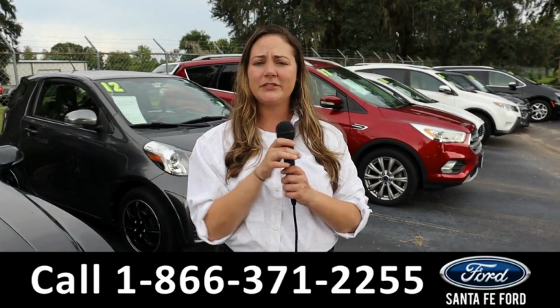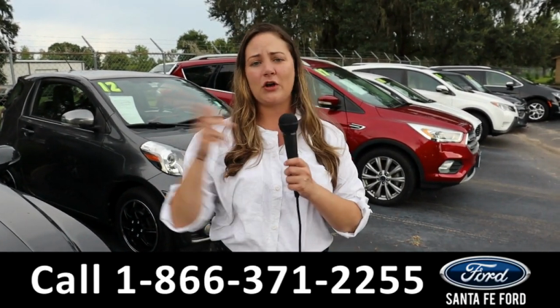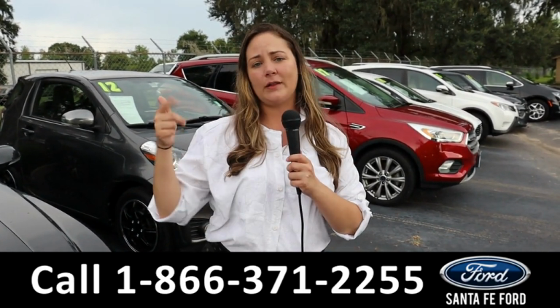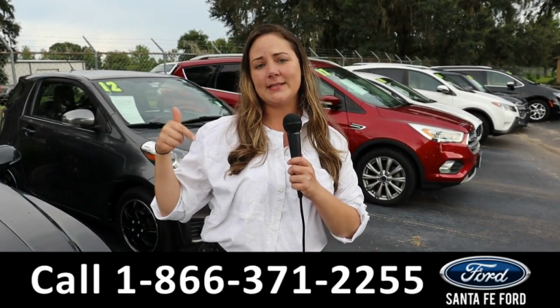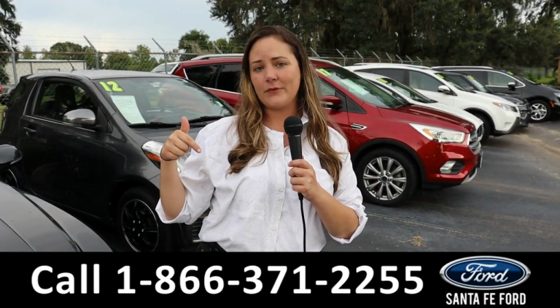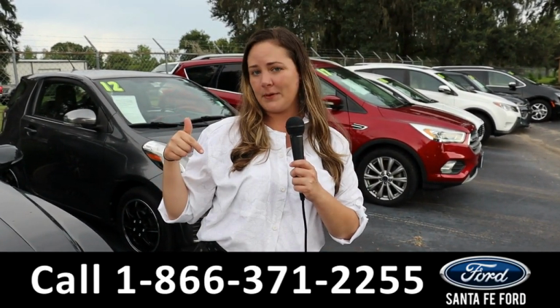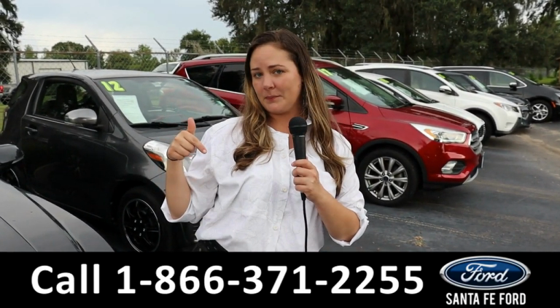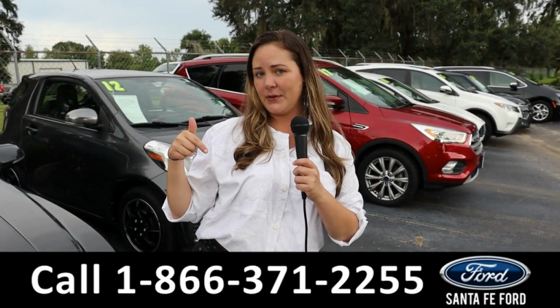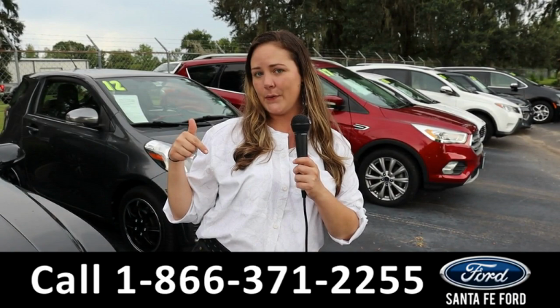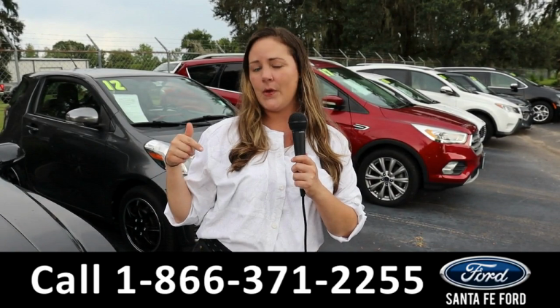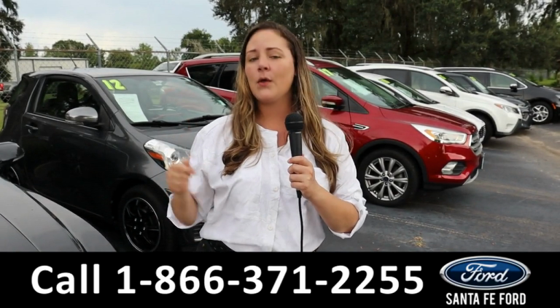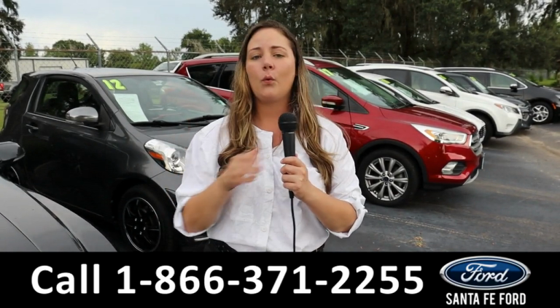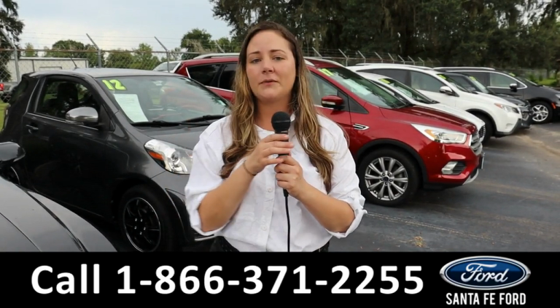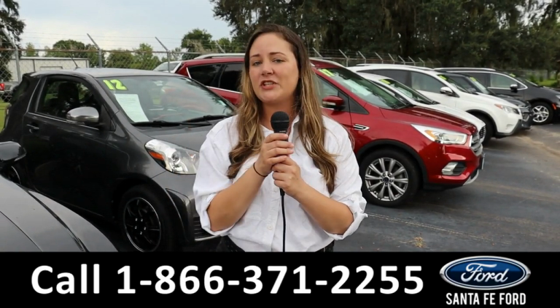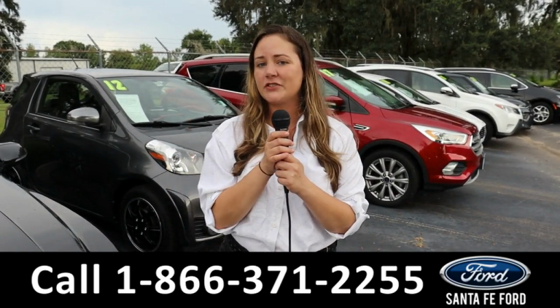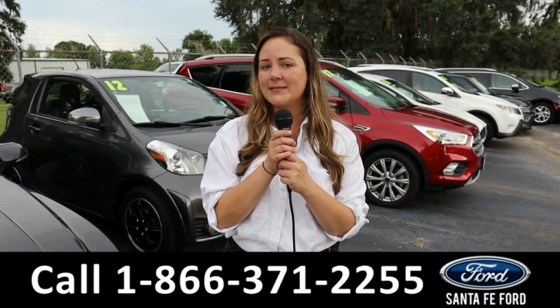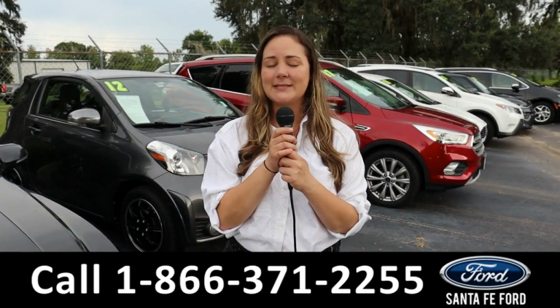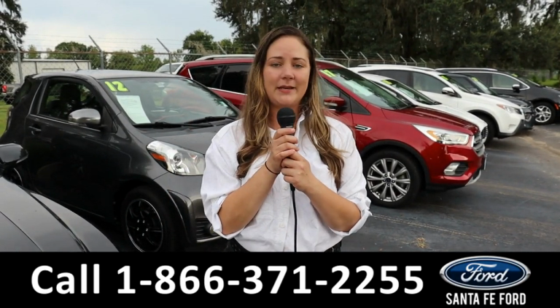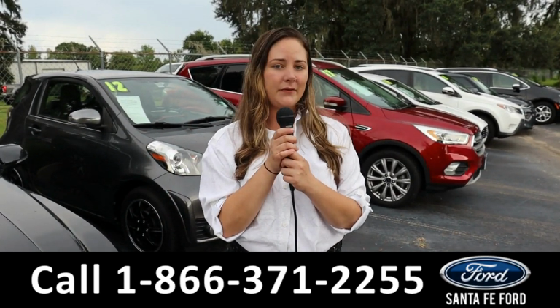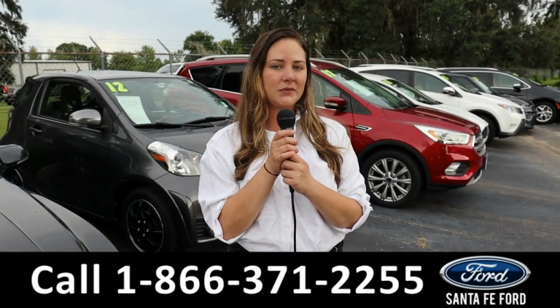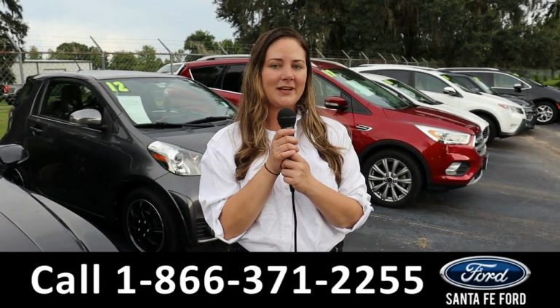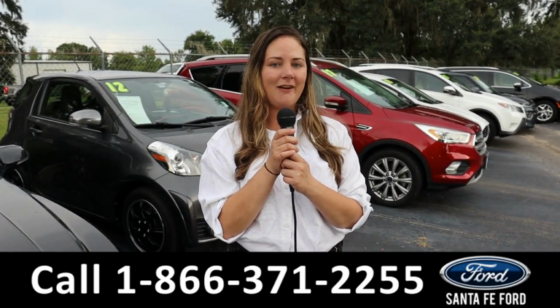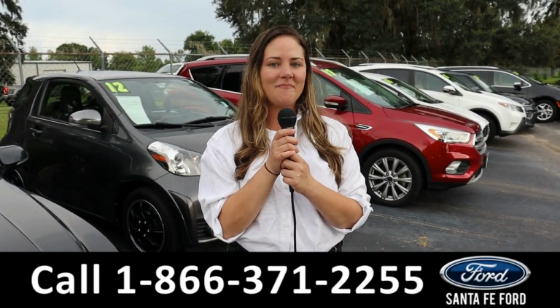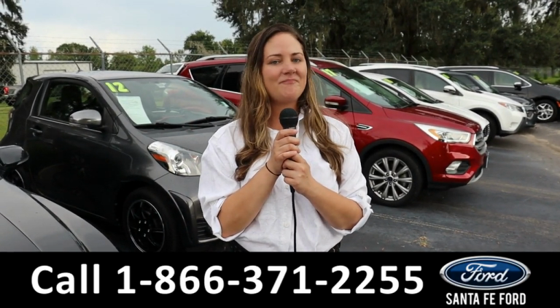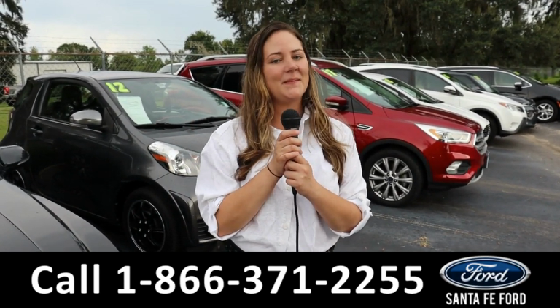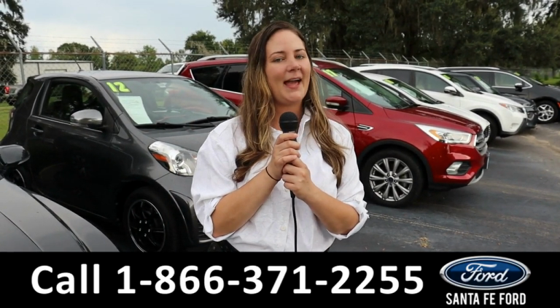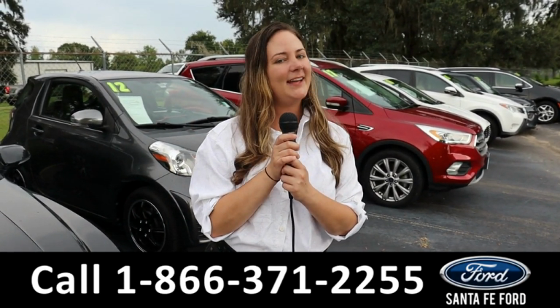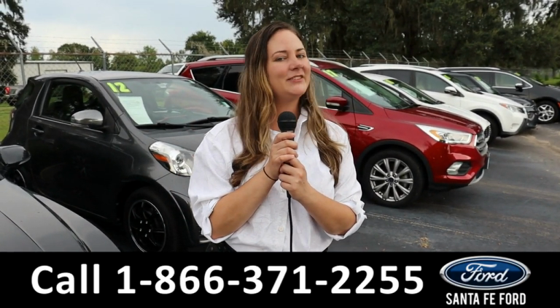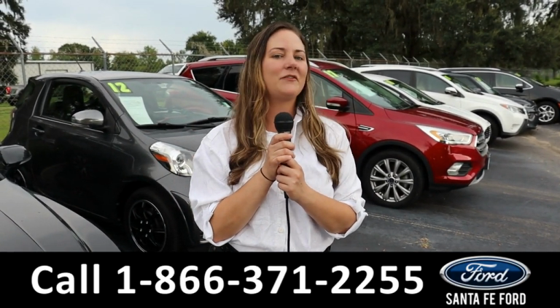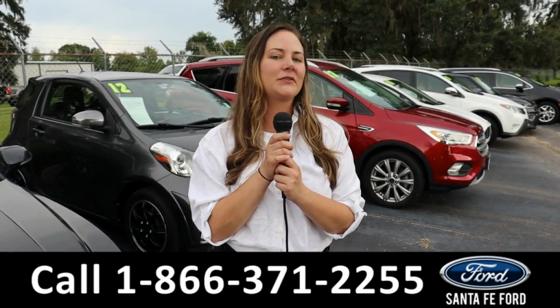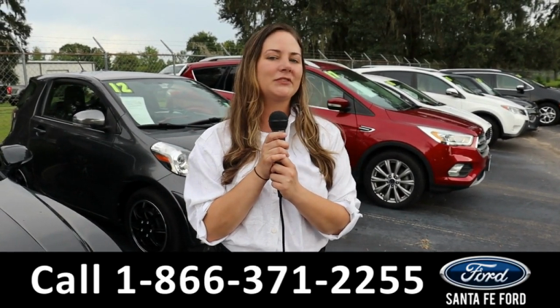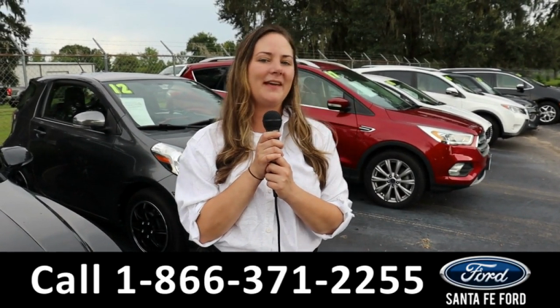Hey guys, that's the Chrysler Pacifica. If you have any questions, please feel free to call us at the phone number below or reach out to us at santafe4.com. I'm Kat, and you have a wonderful day.